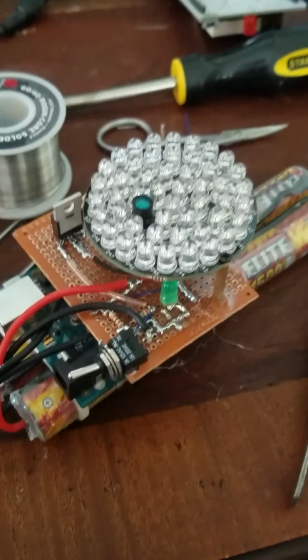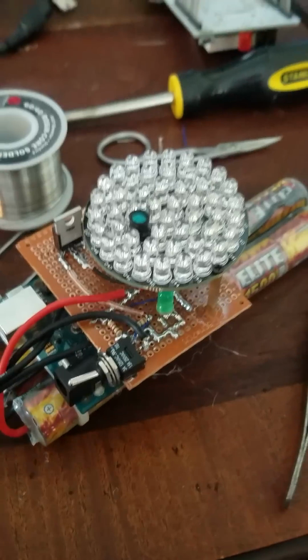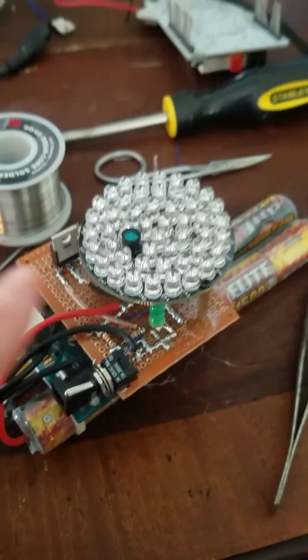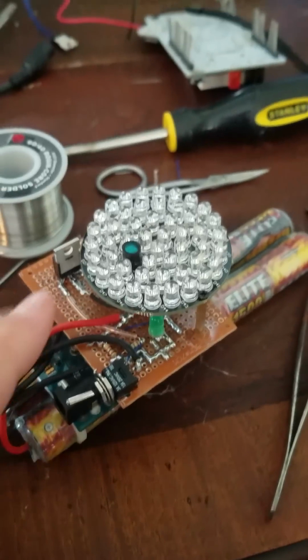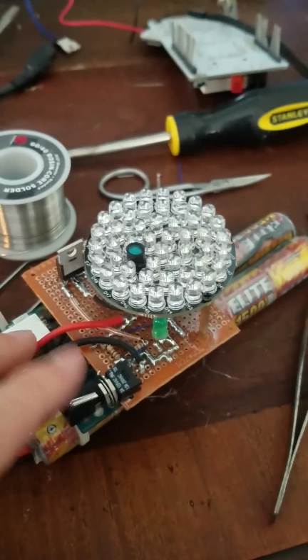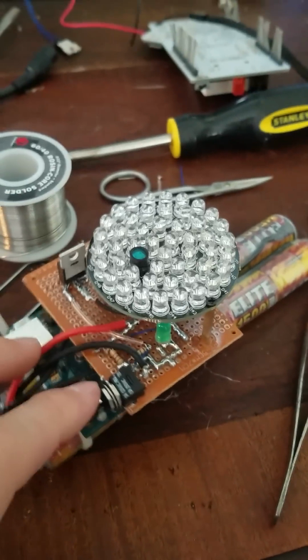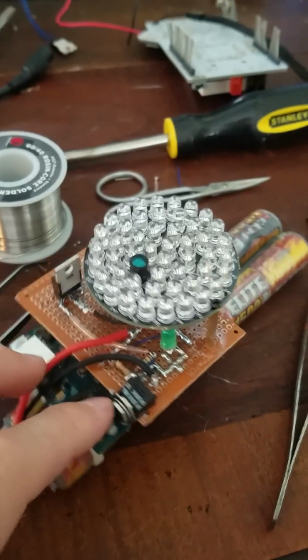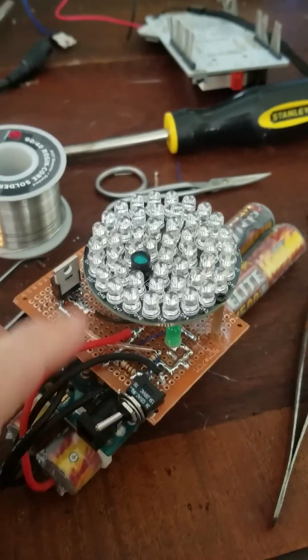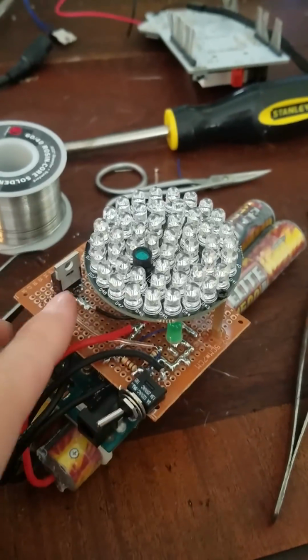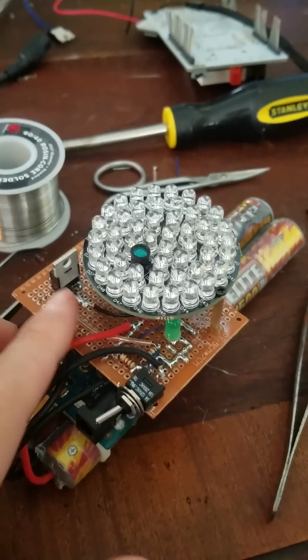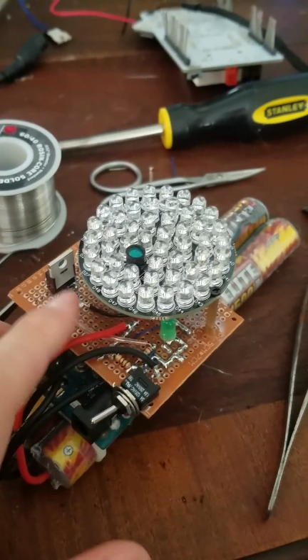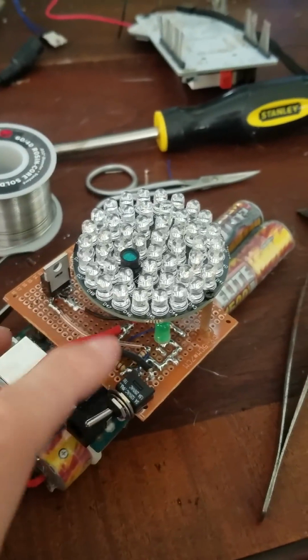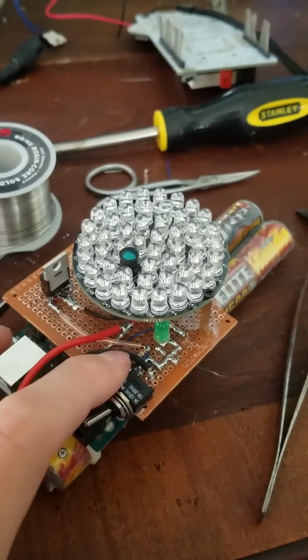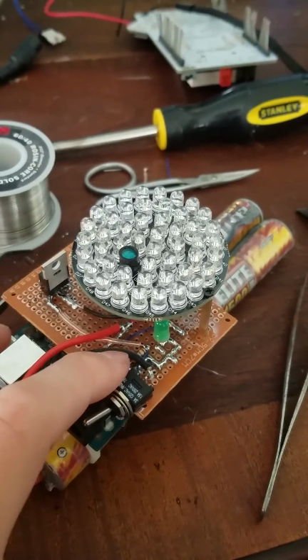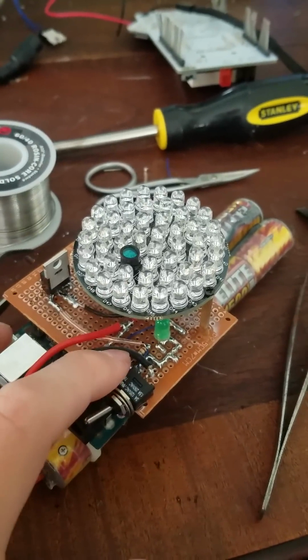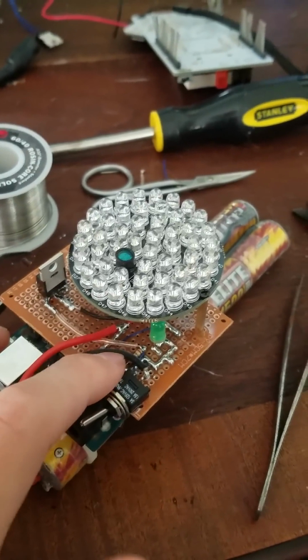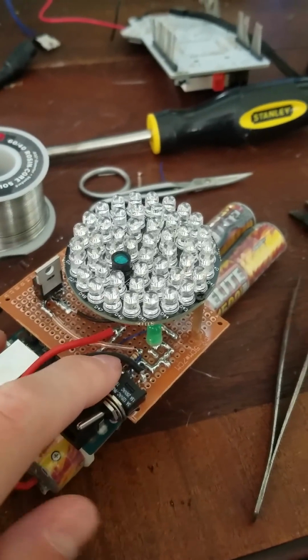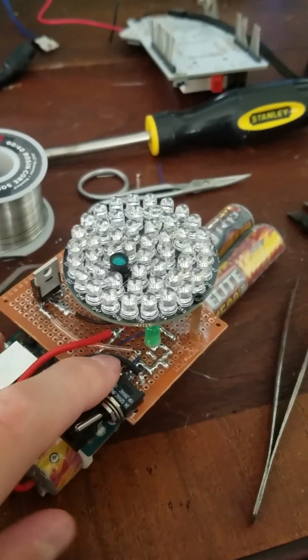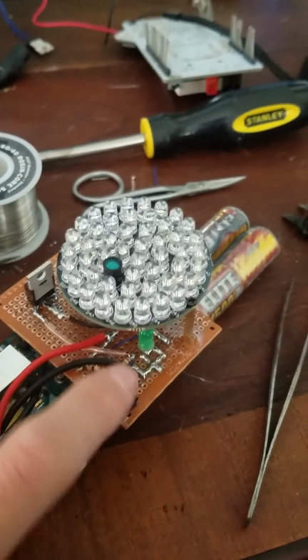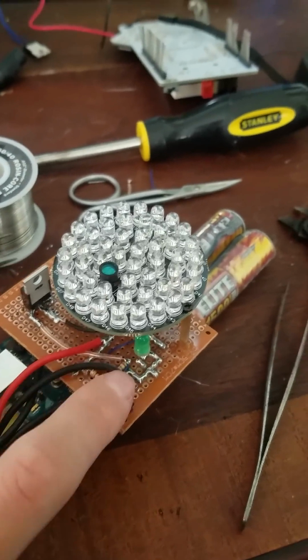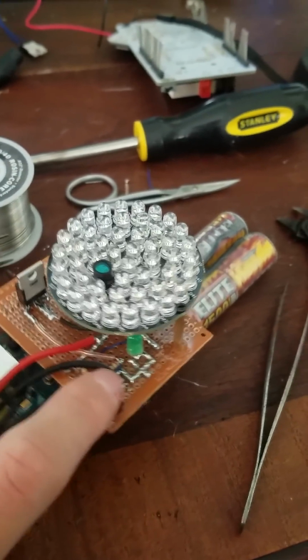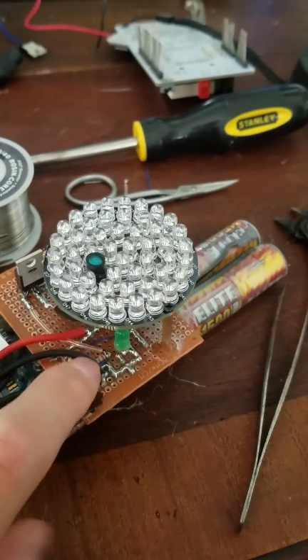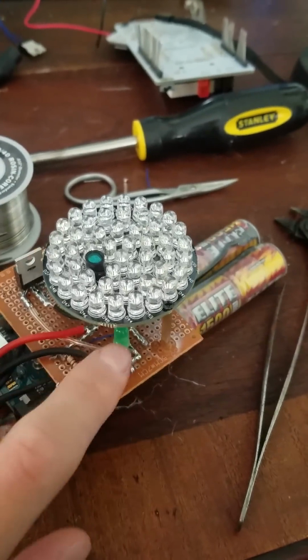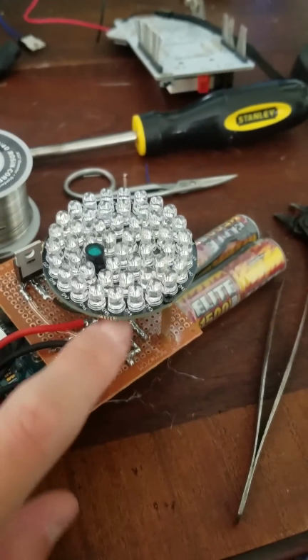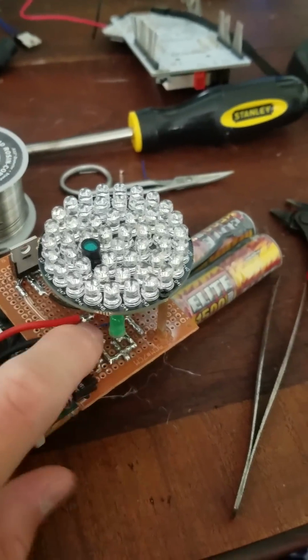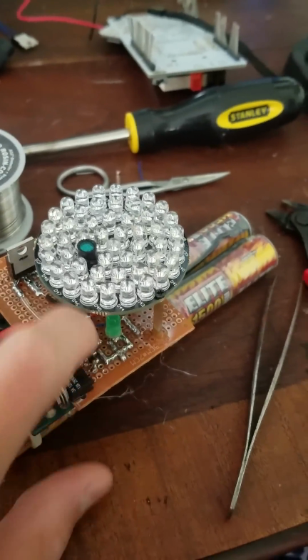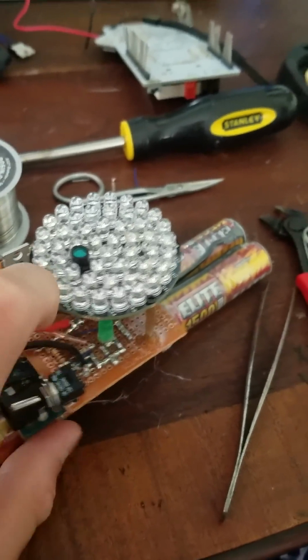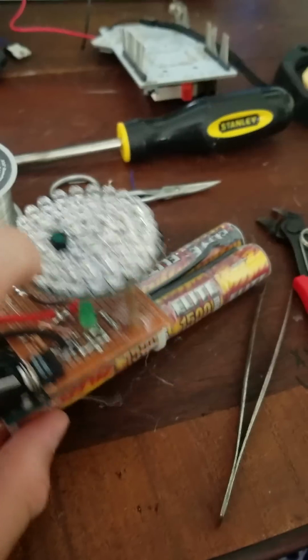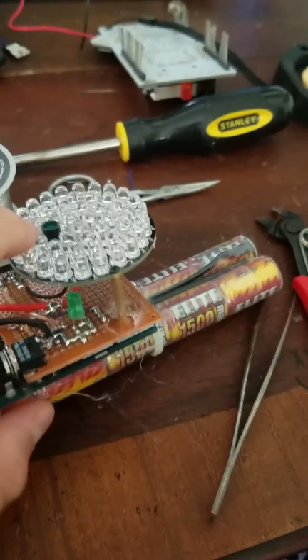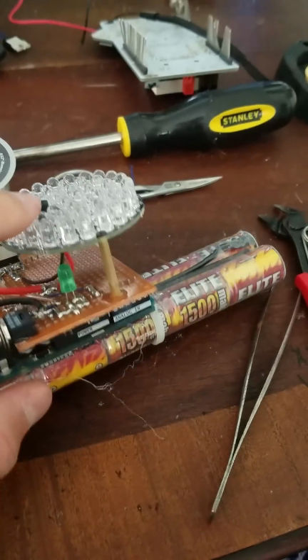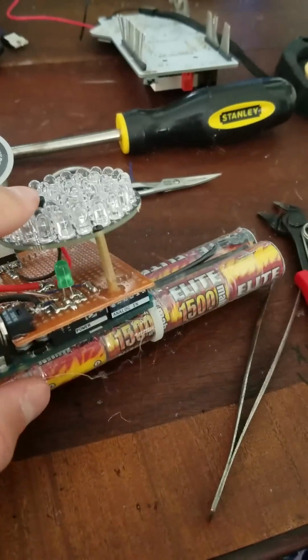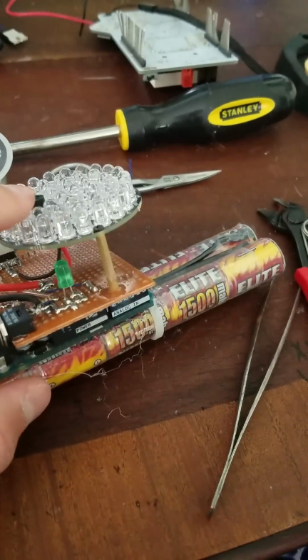It consists of an n-channel MOSFET, a voltage divider, a switch, a power indicator, and an array of LEDs.